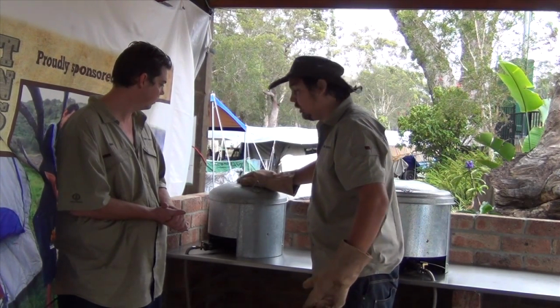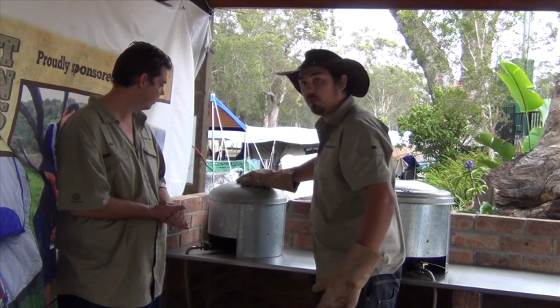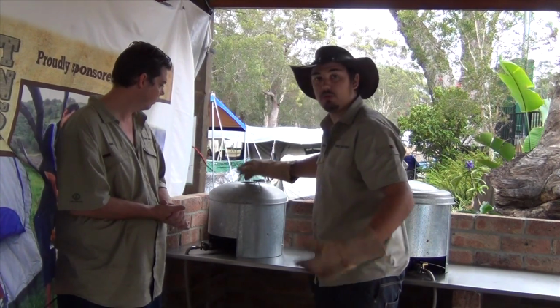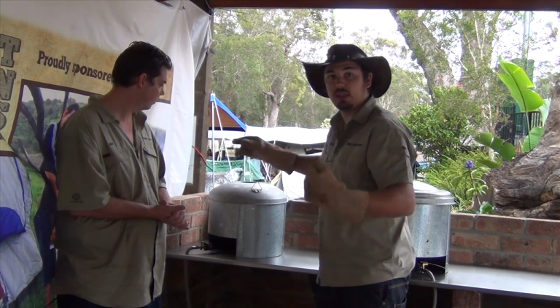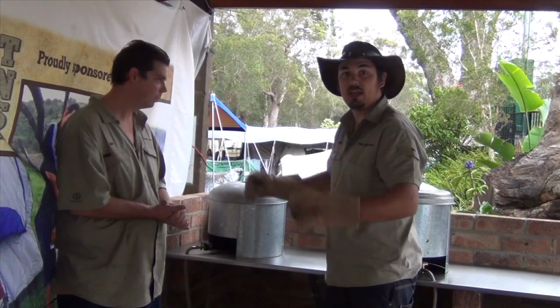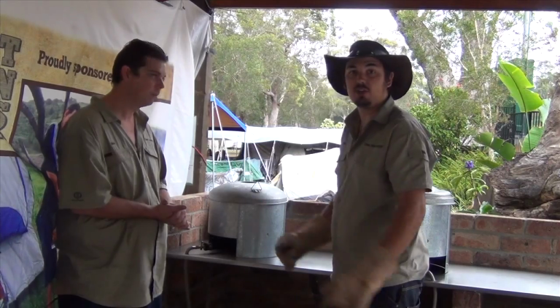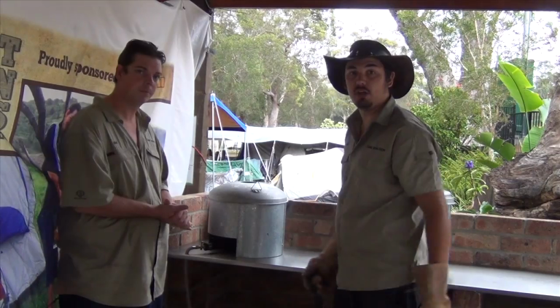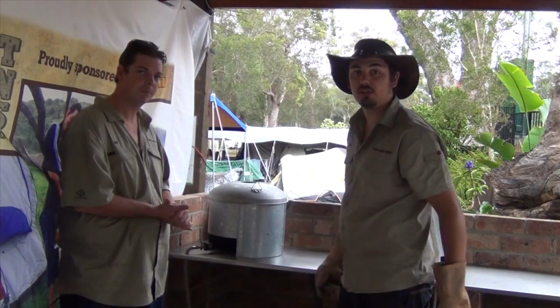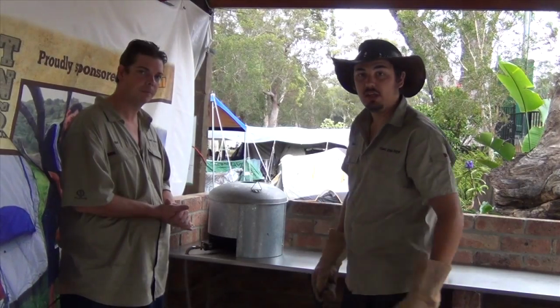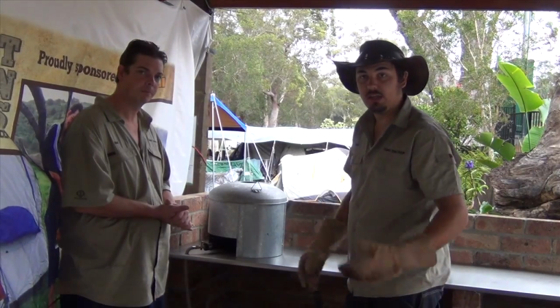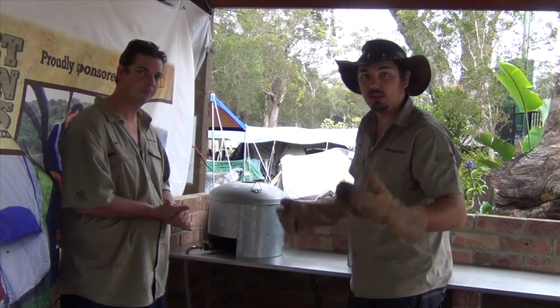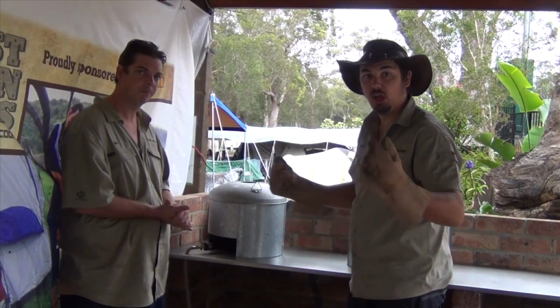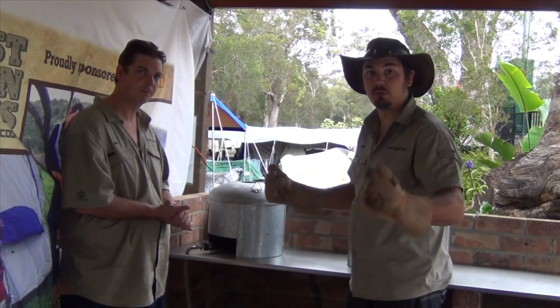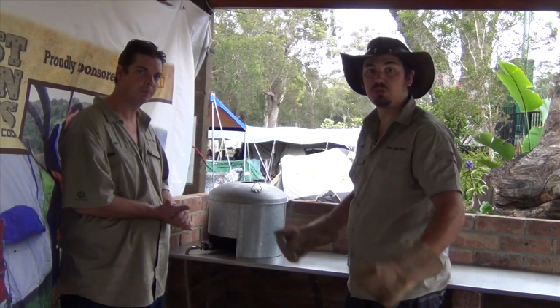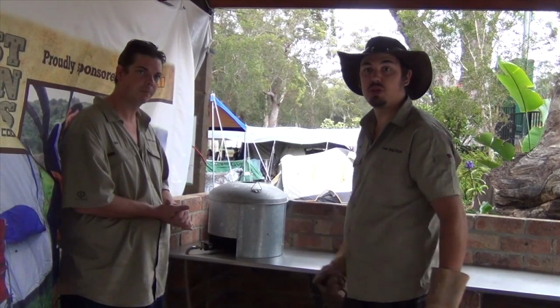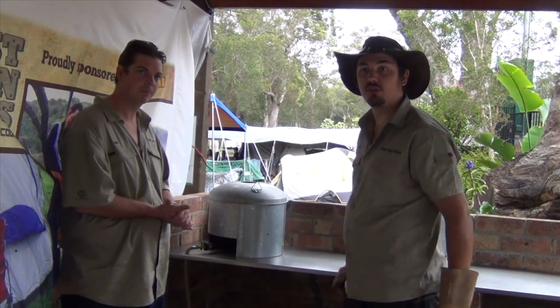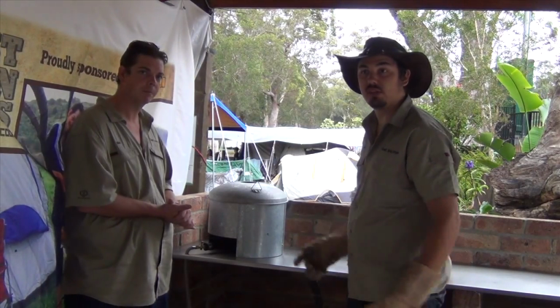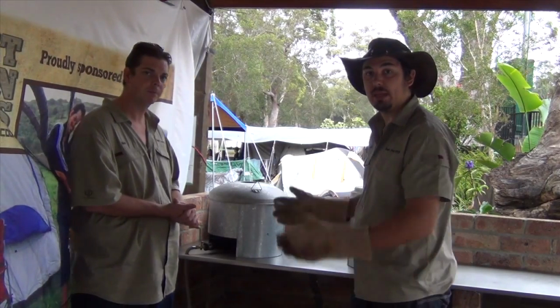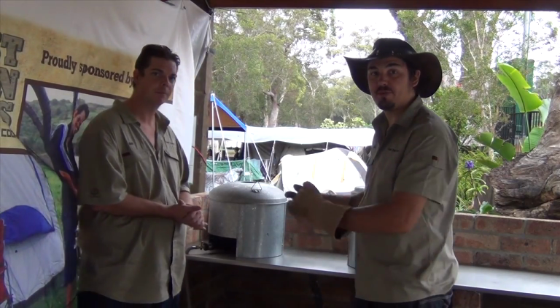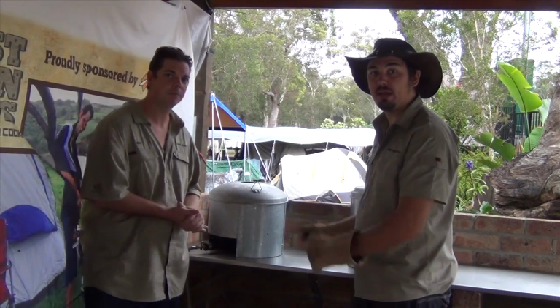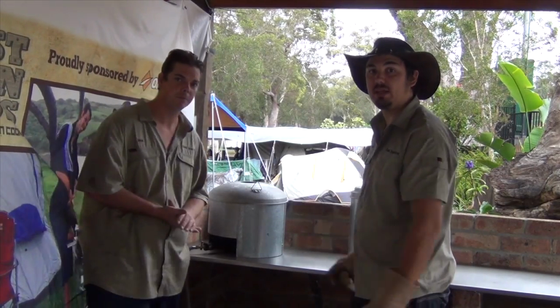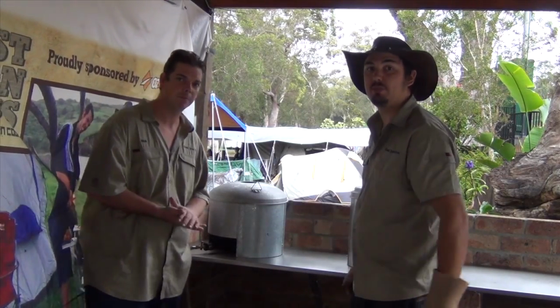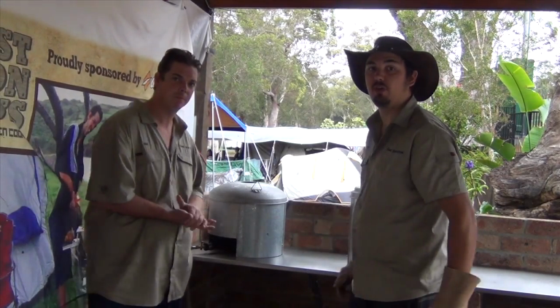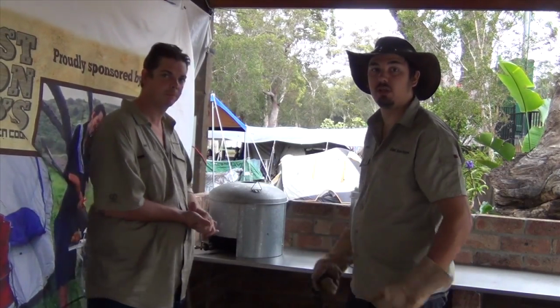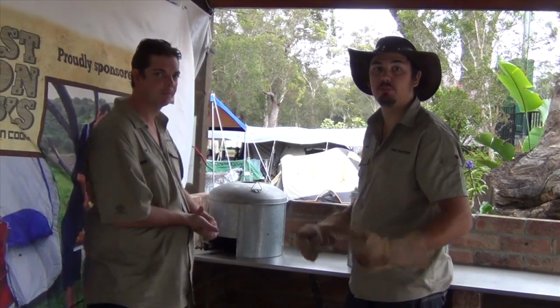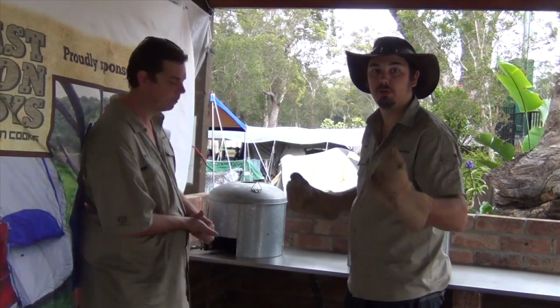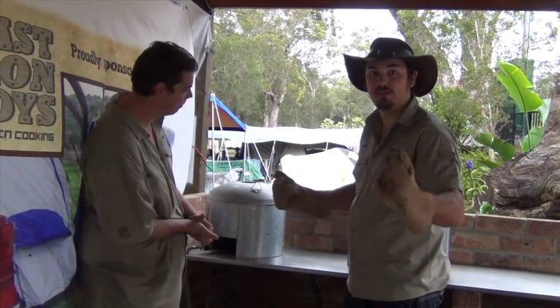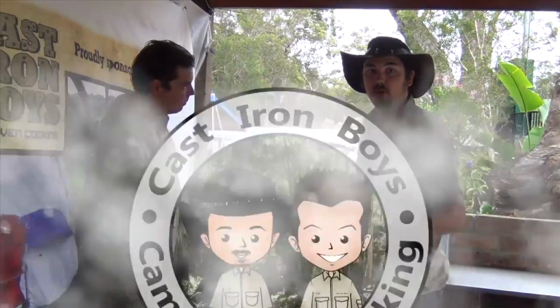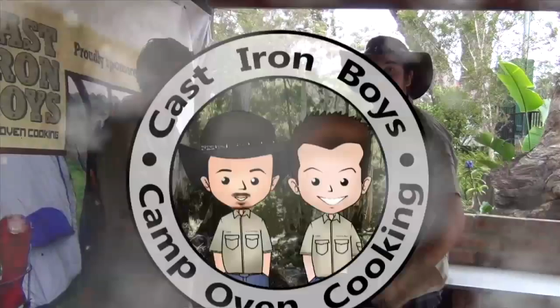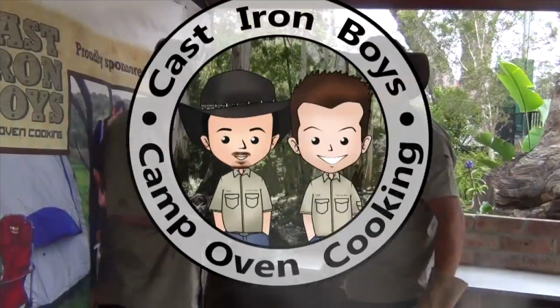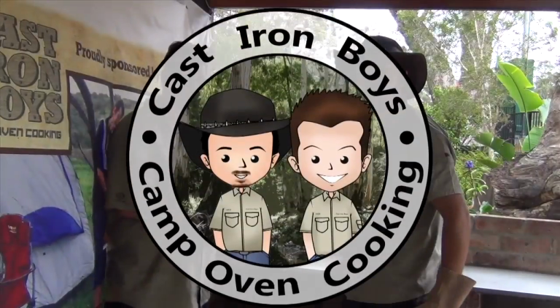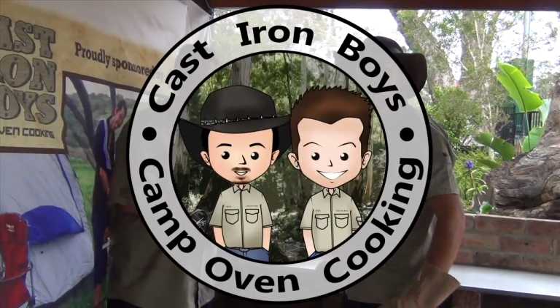Well, there you have it guys! Hope you enjoy using the Camp Oven Bay here, provided by Big Four Southwest Rocks.